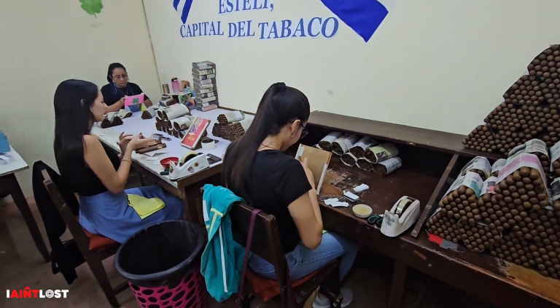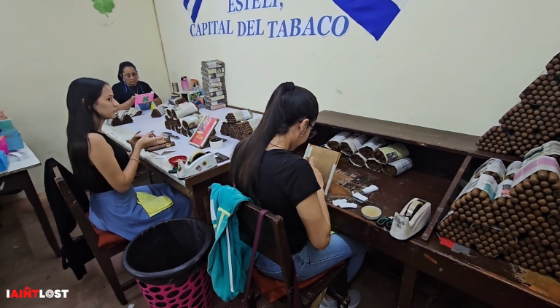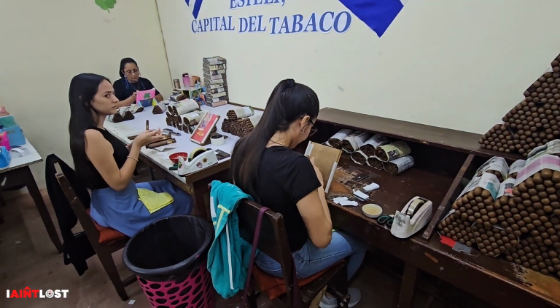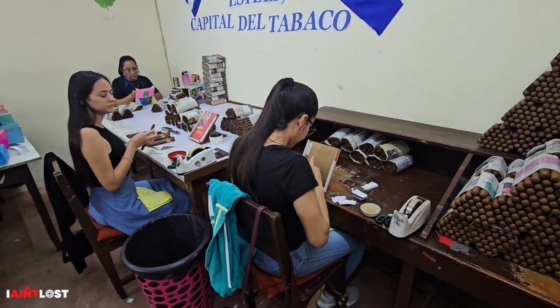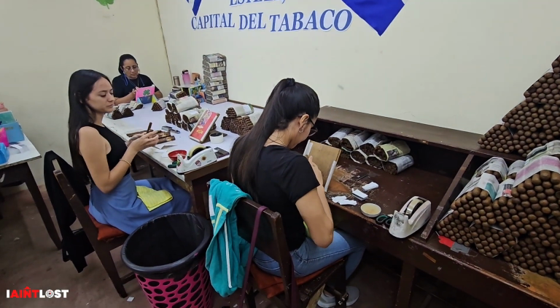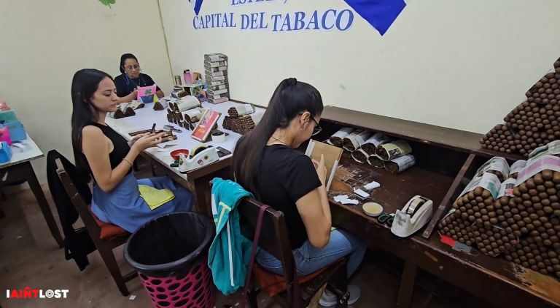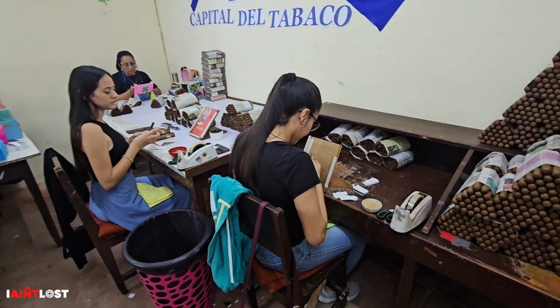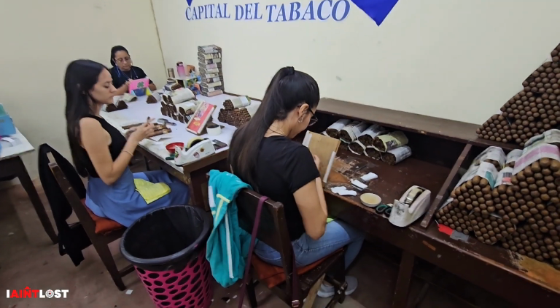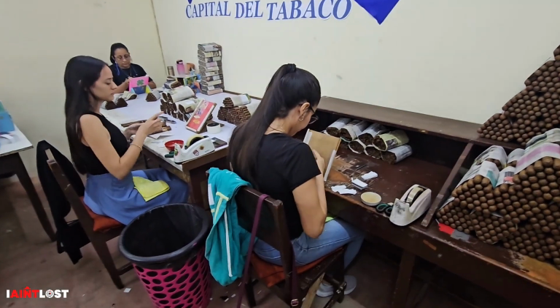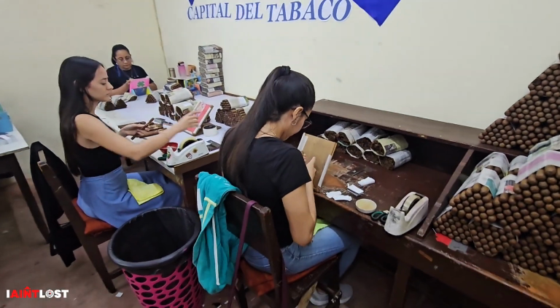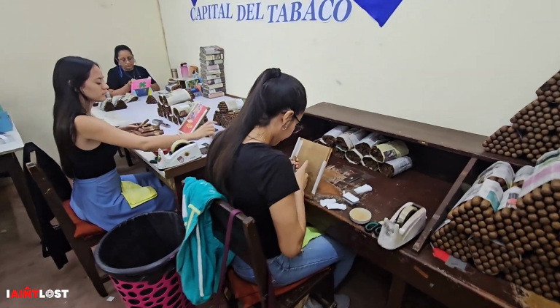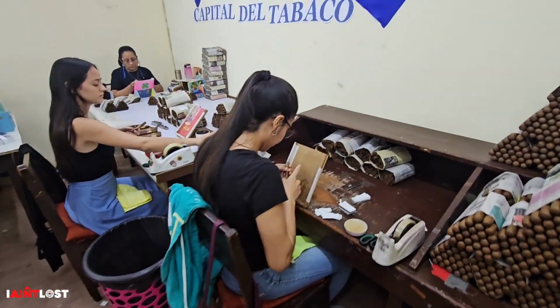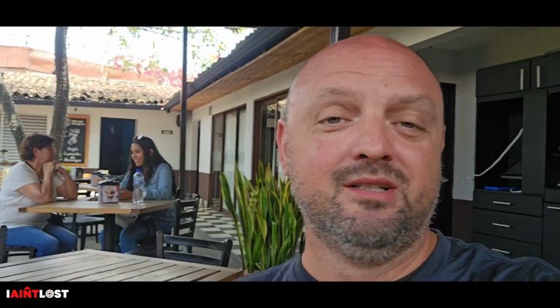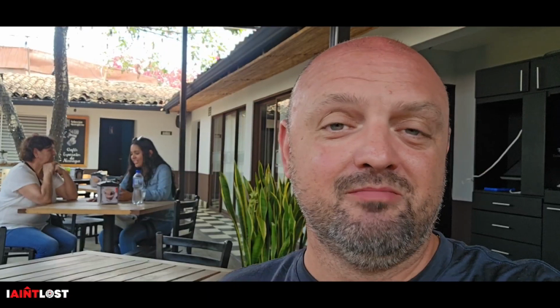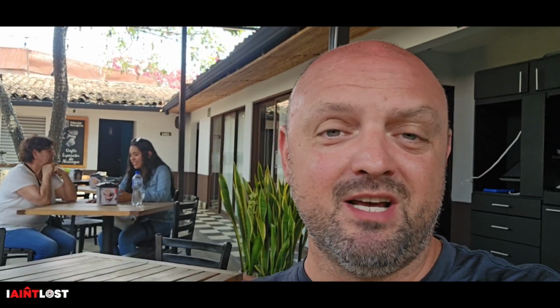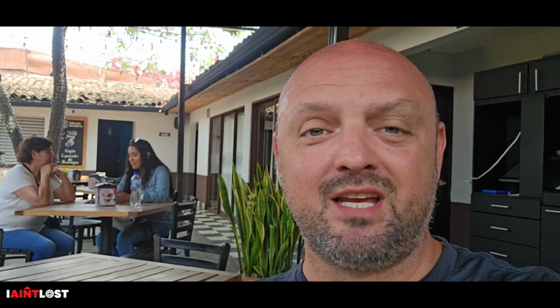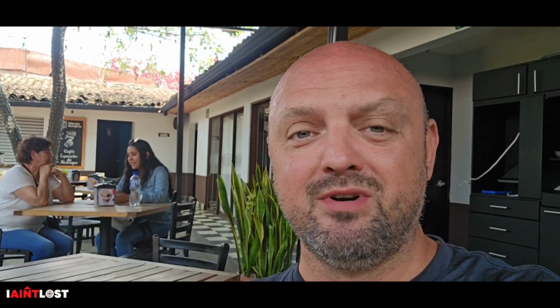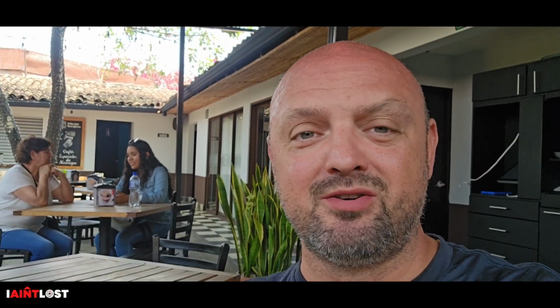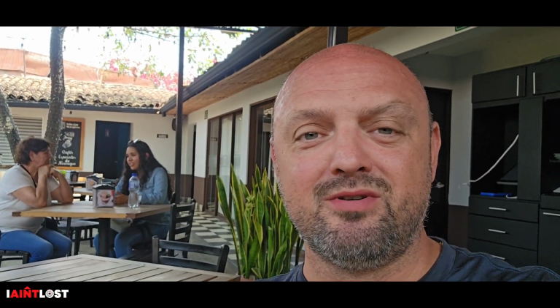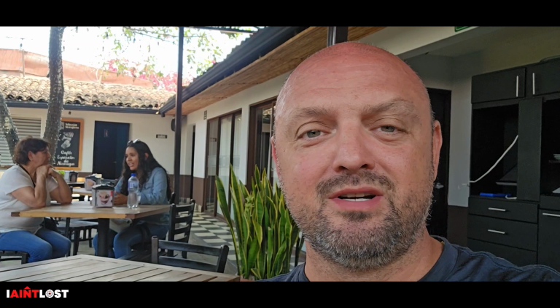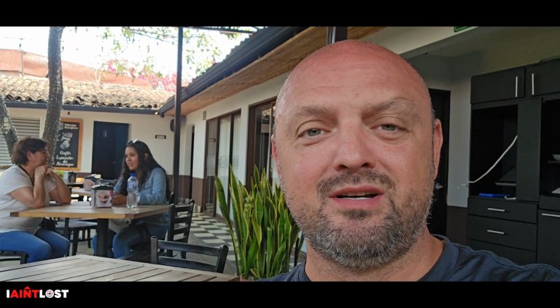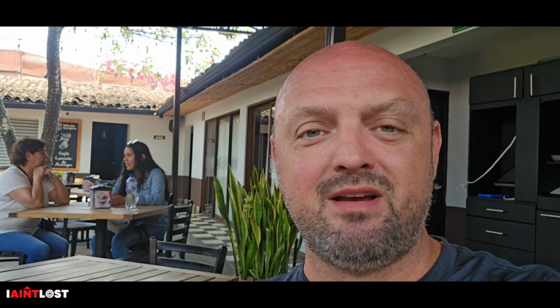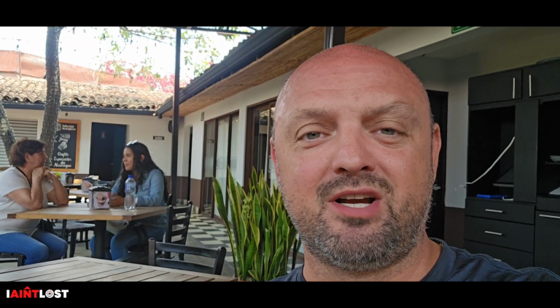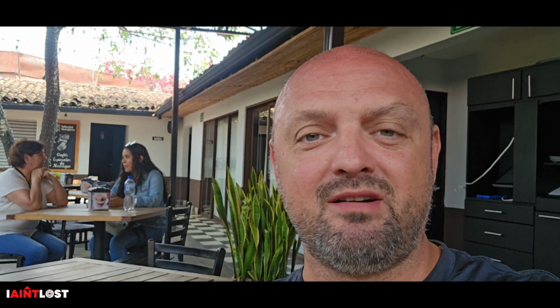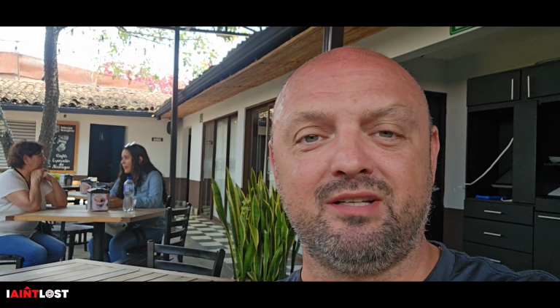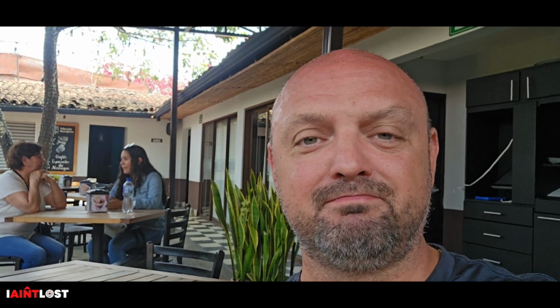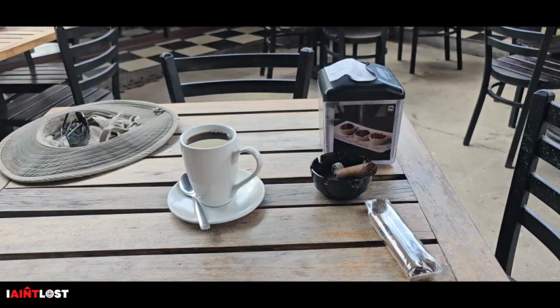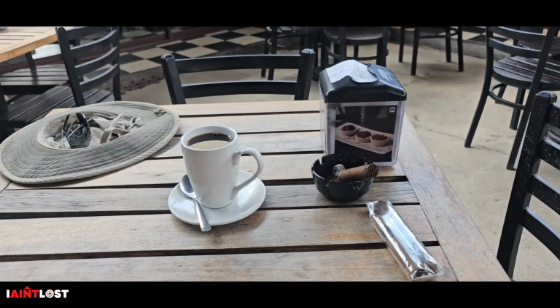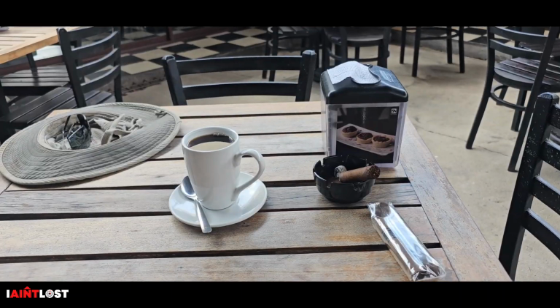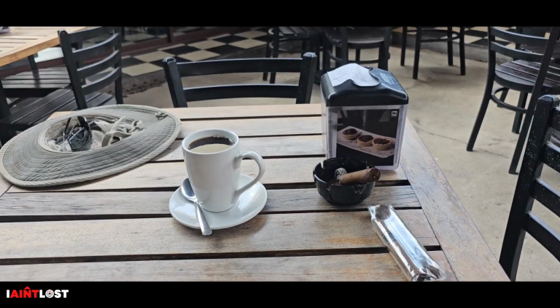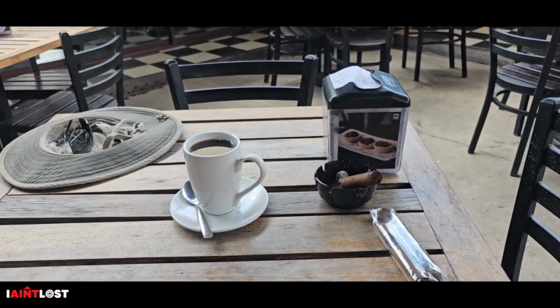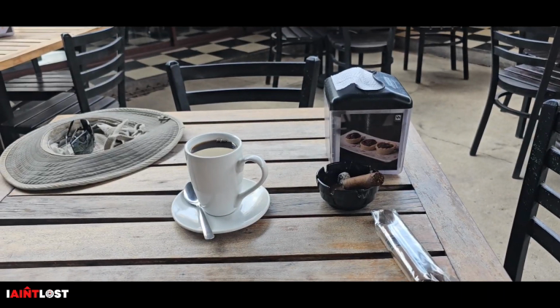This is the final packaging for you. I came around the corner and I'm having a coffee with my cigar.